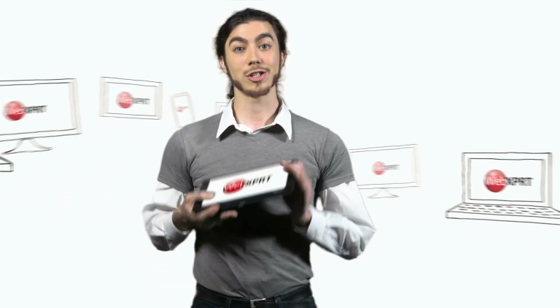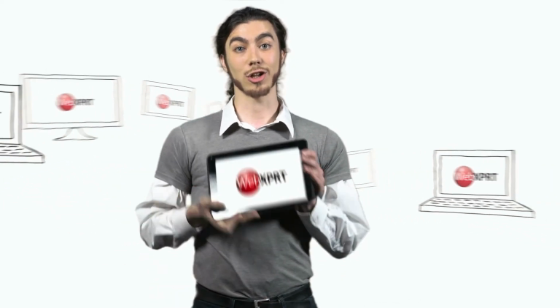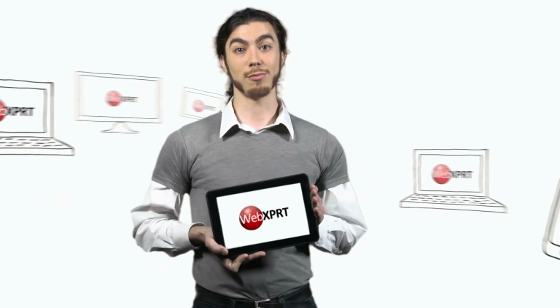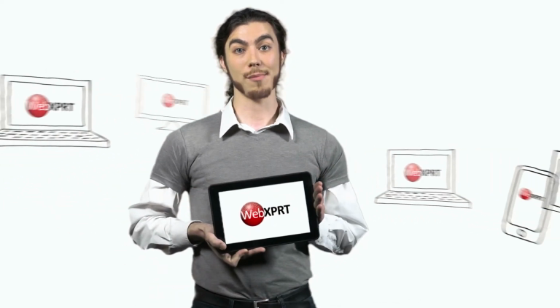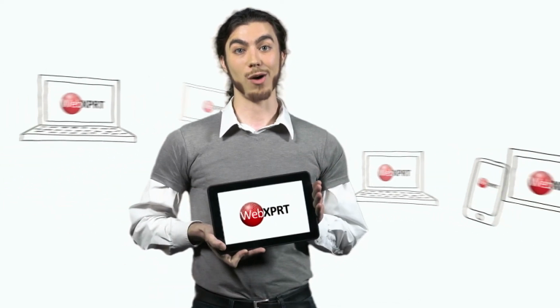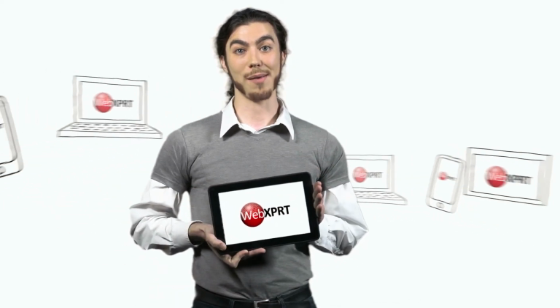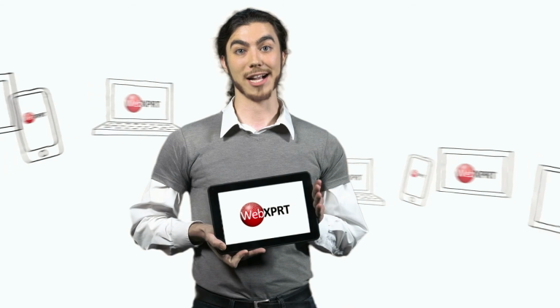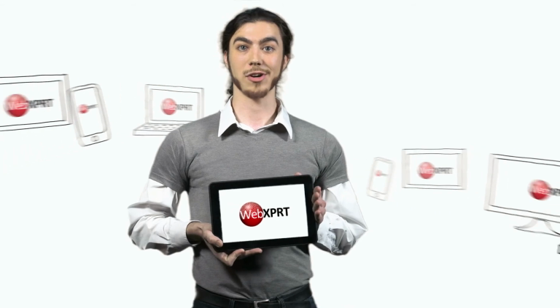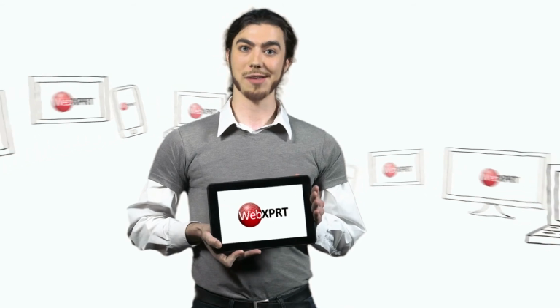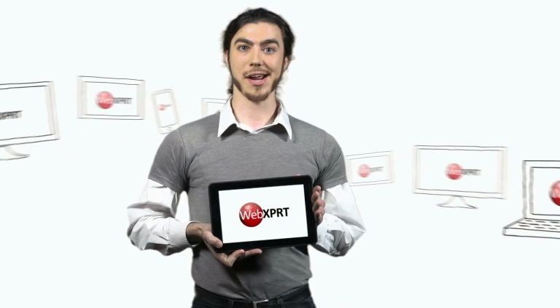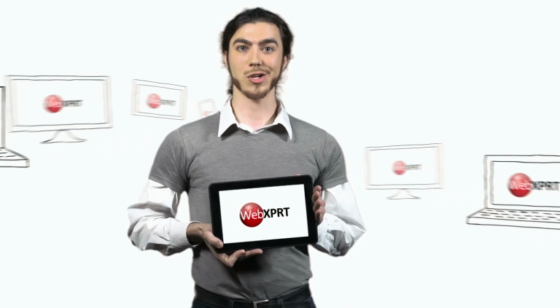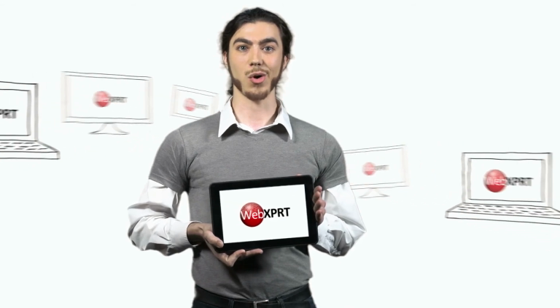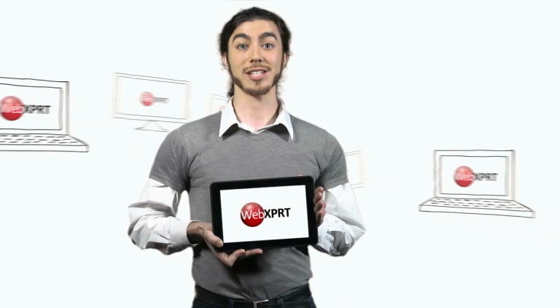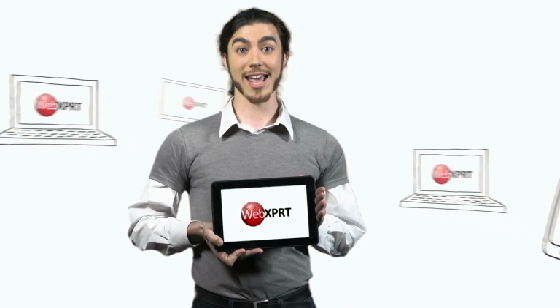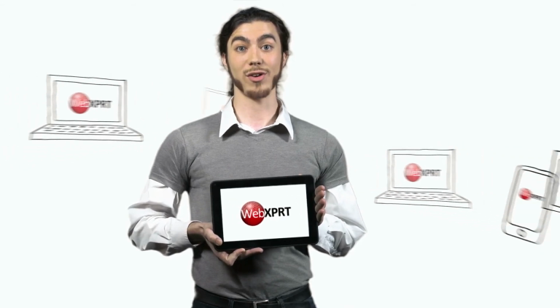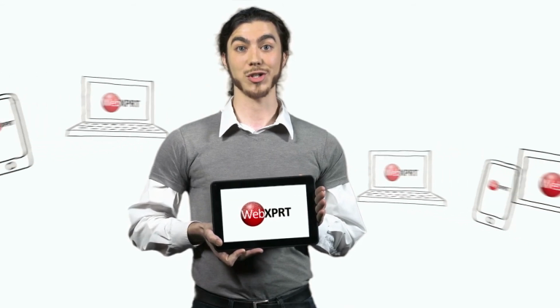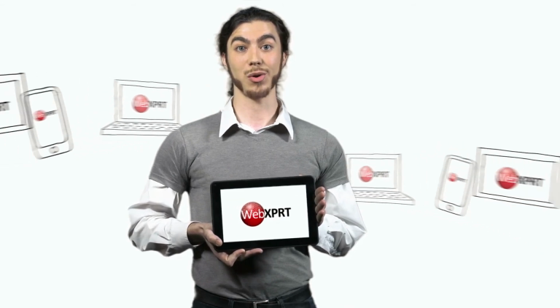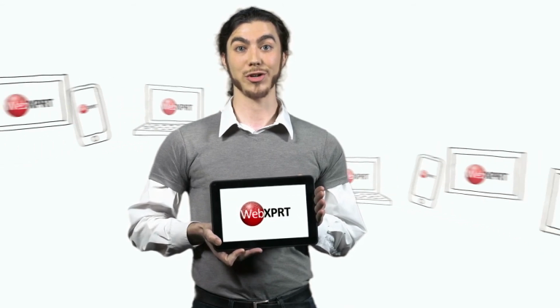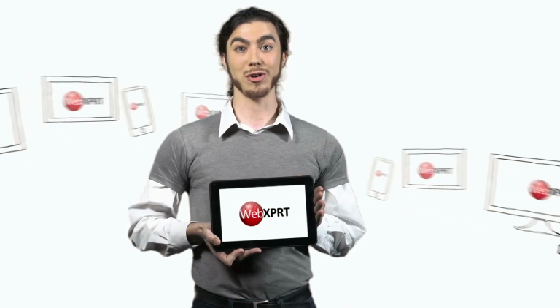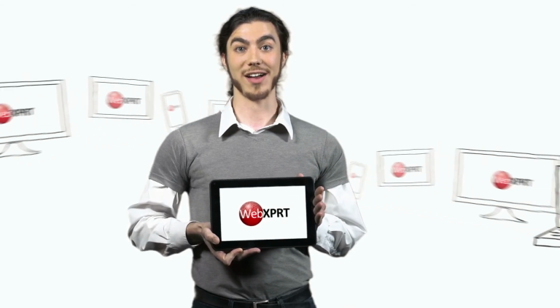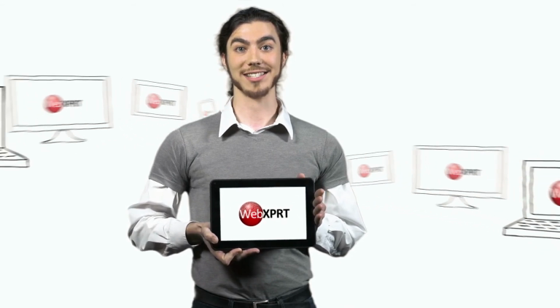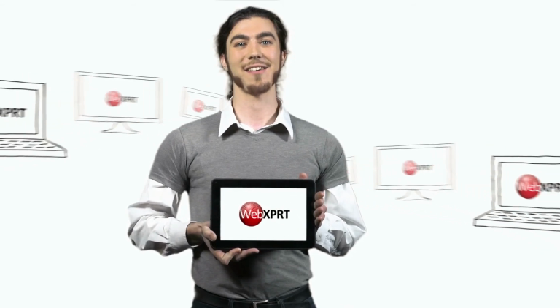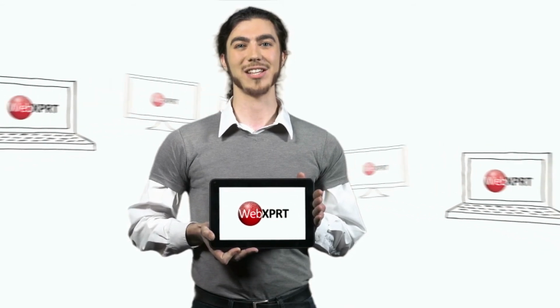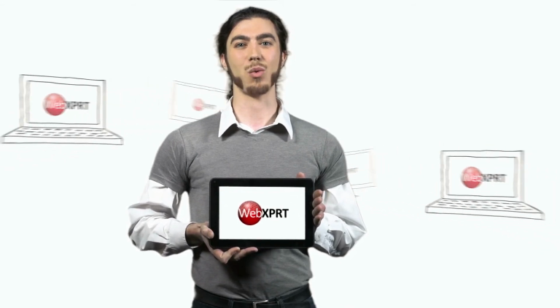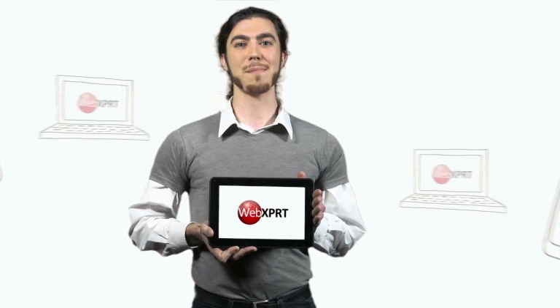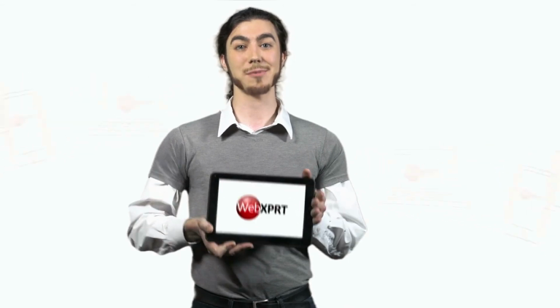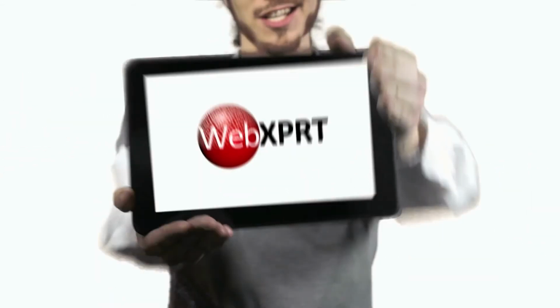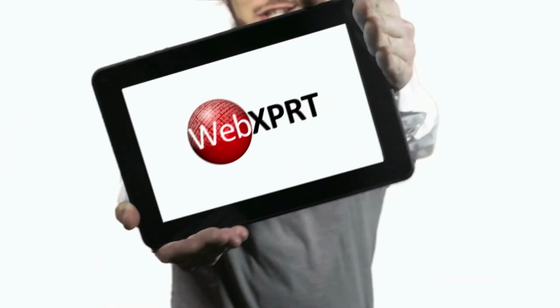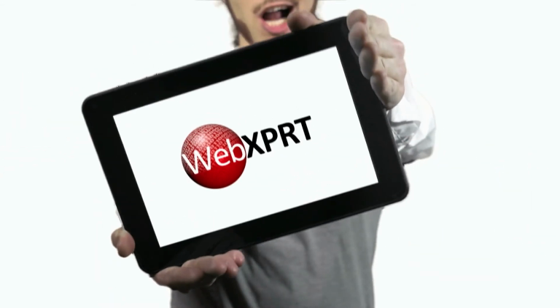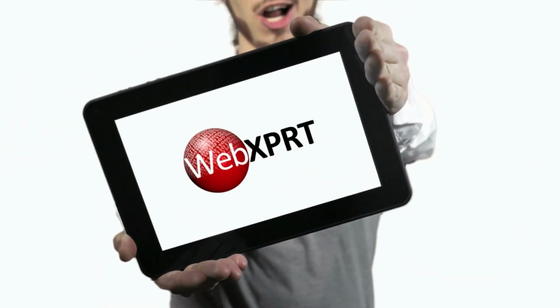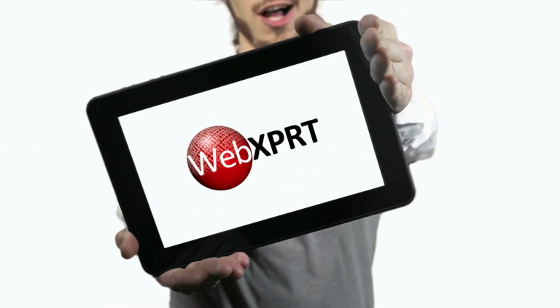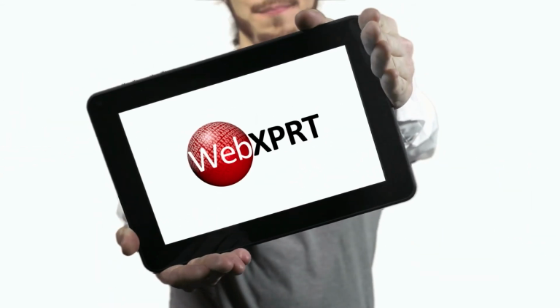To learn more about WebExpert, compare scores, and run the tool on your own device, visit WebExpert.com.